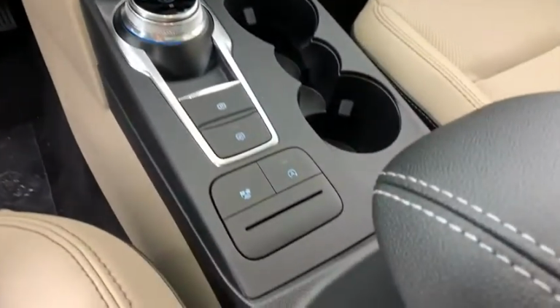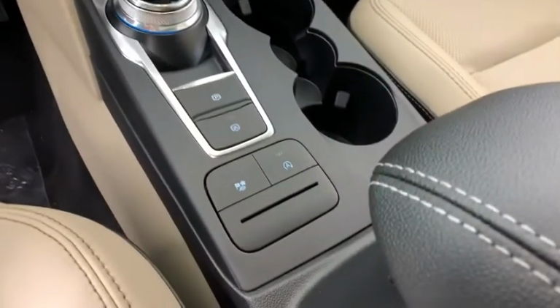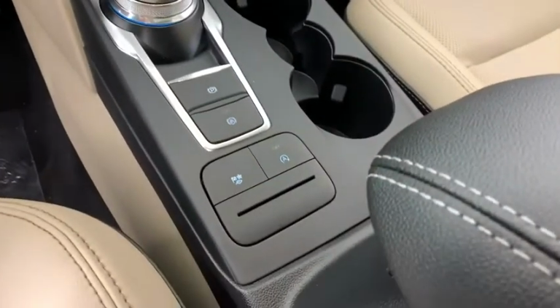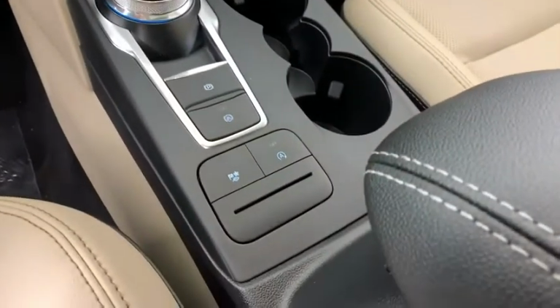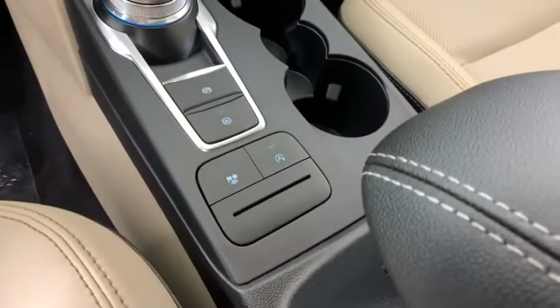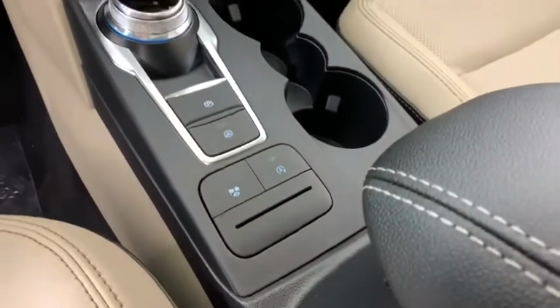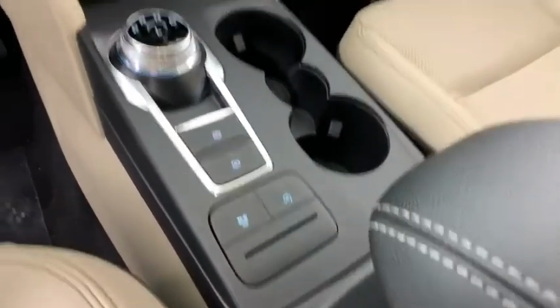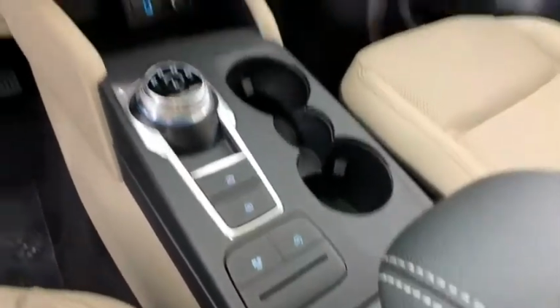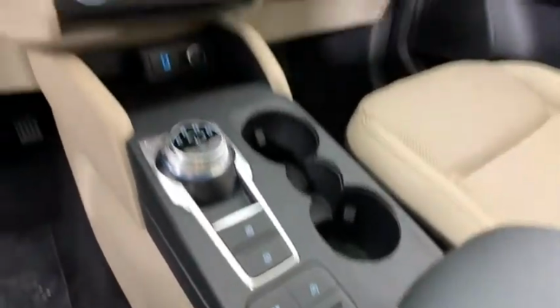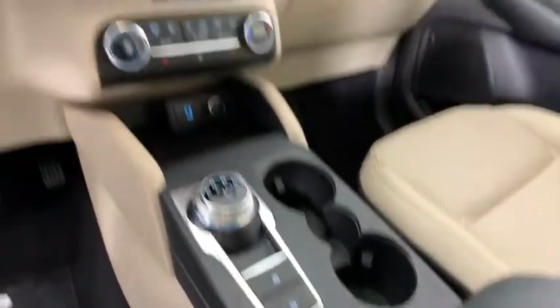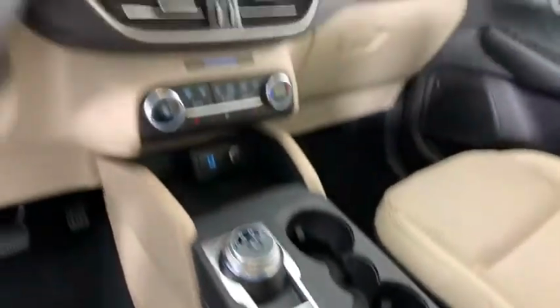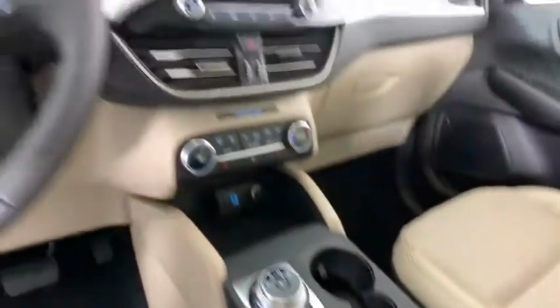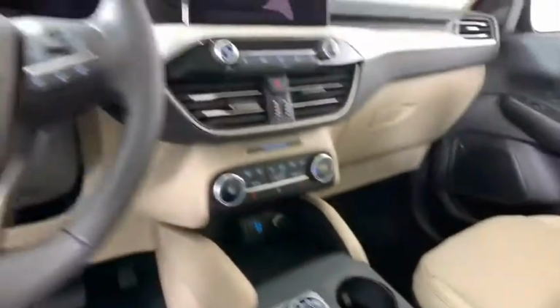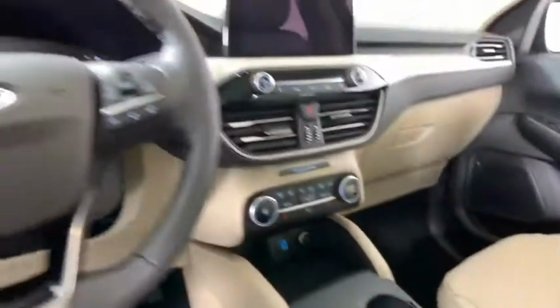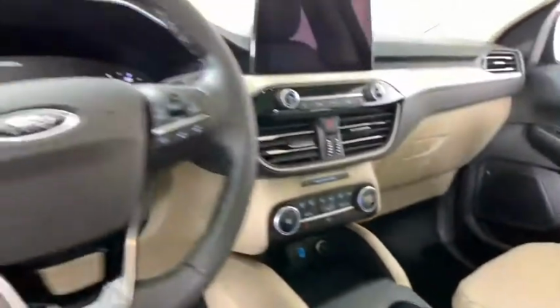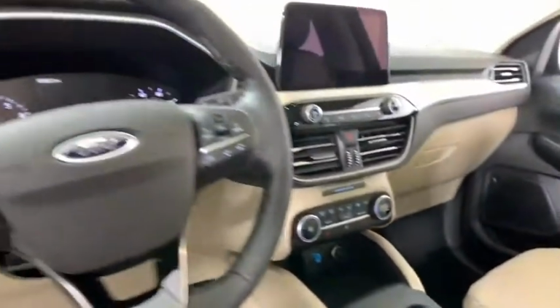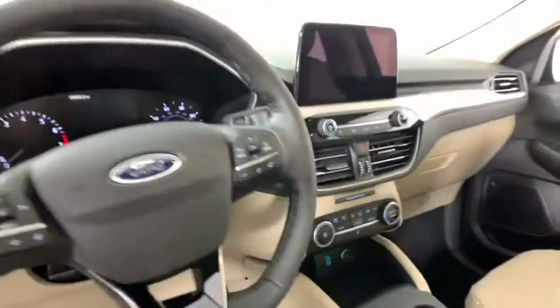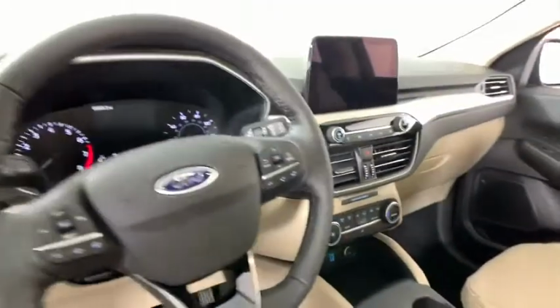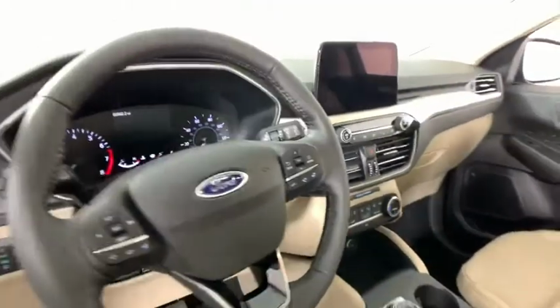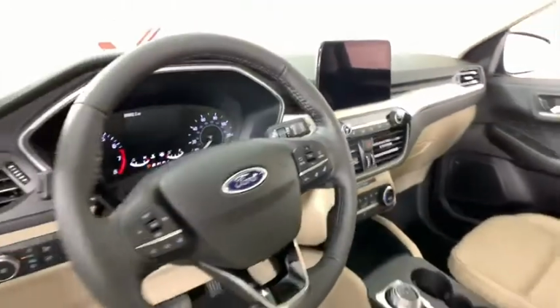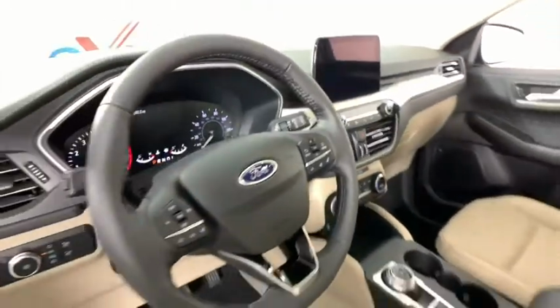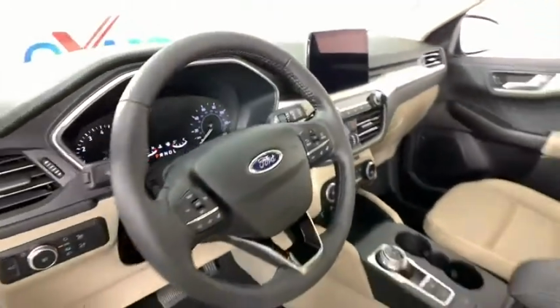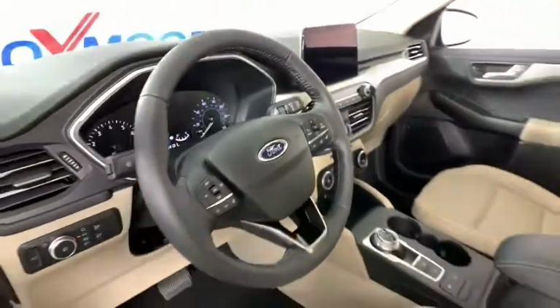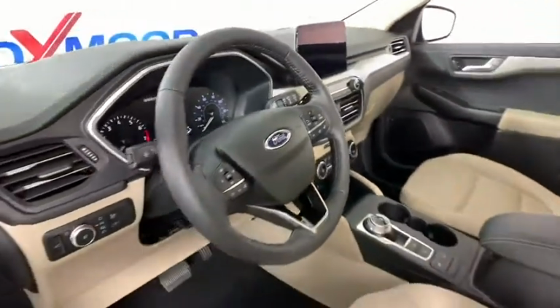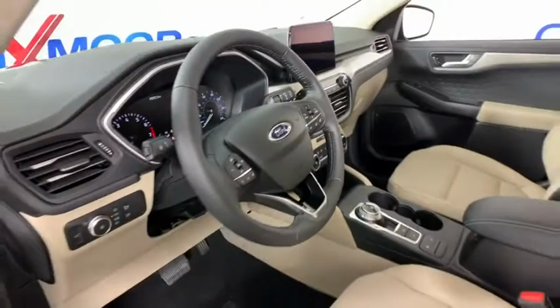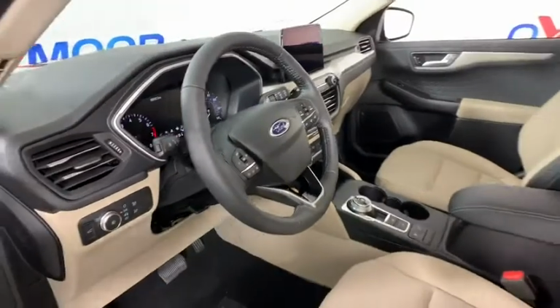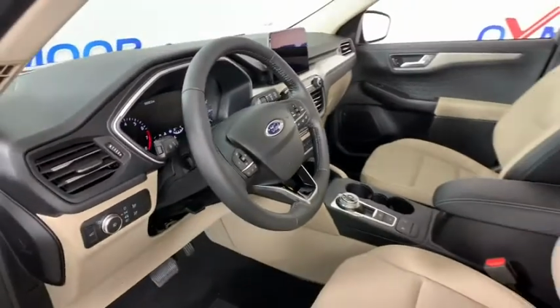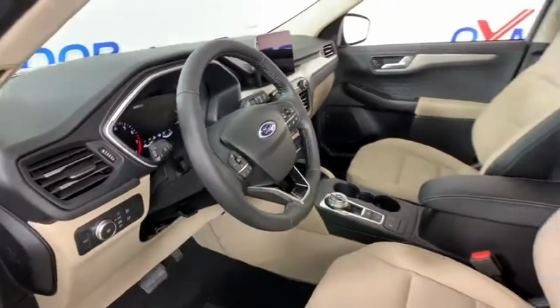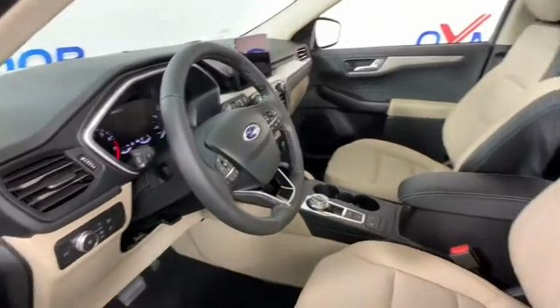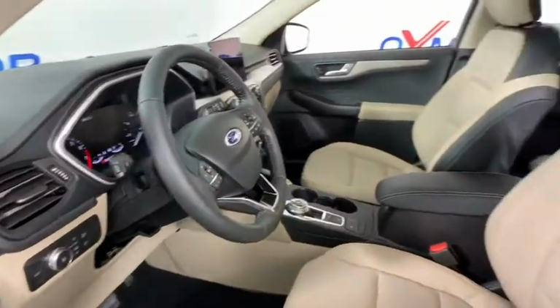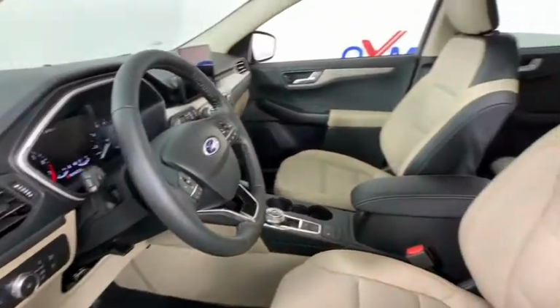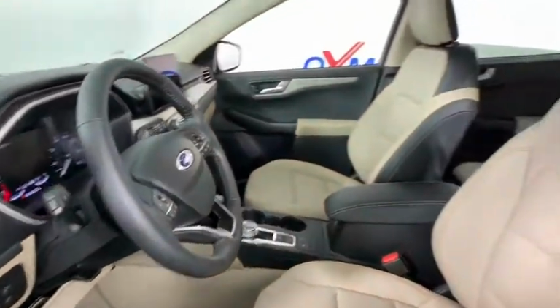Overhead console, remote keyless entry, tachometer. Come take a test drive today.